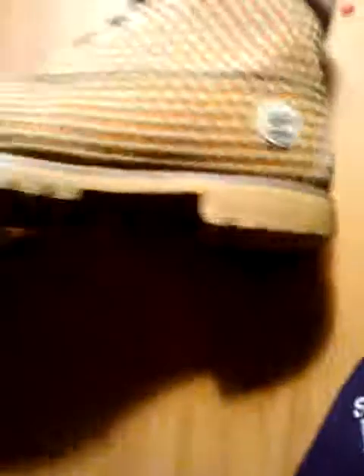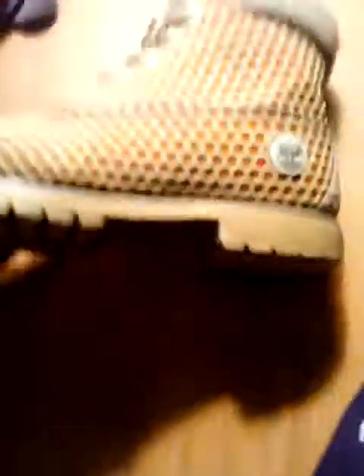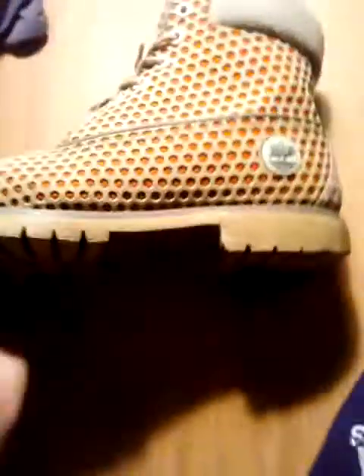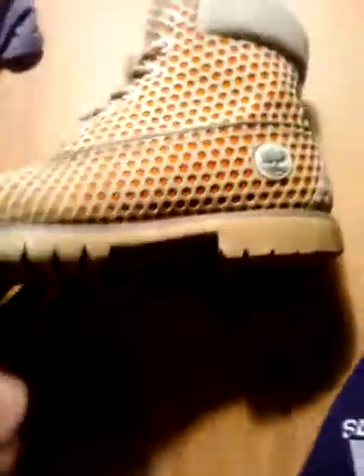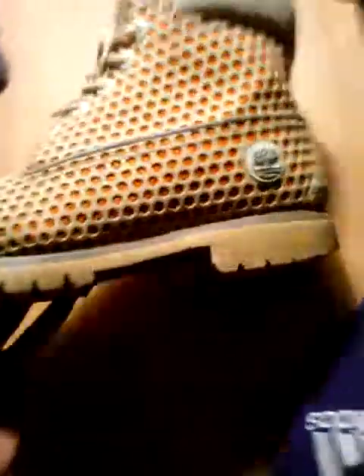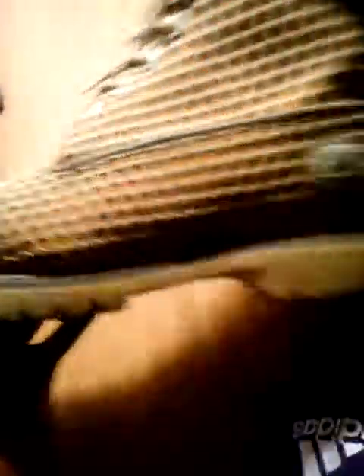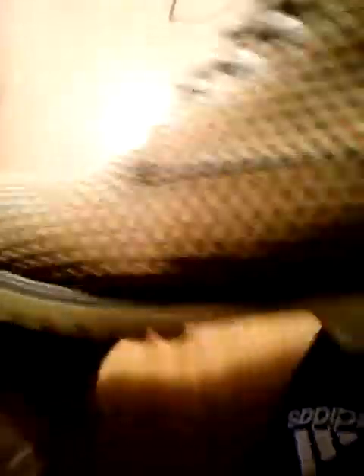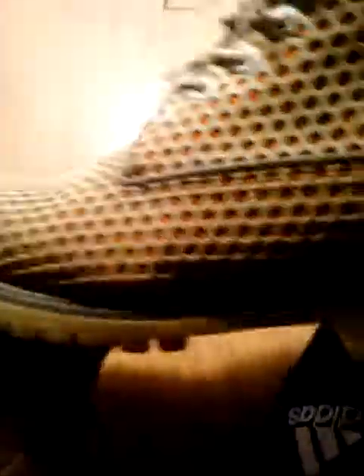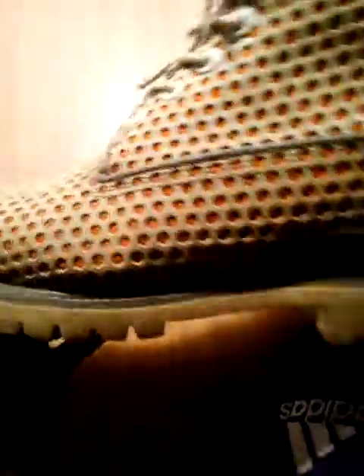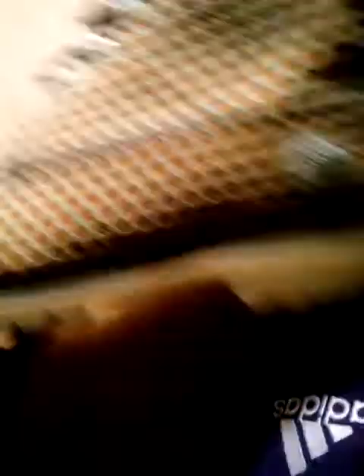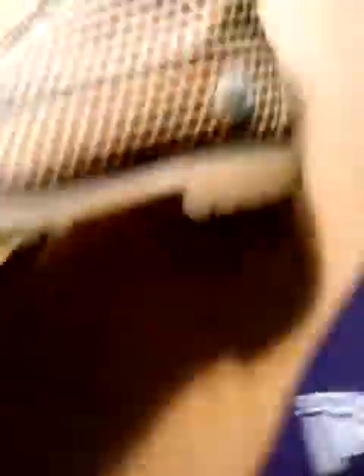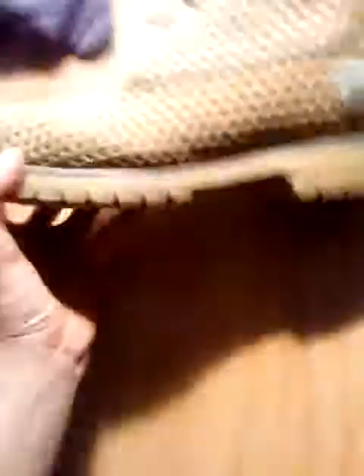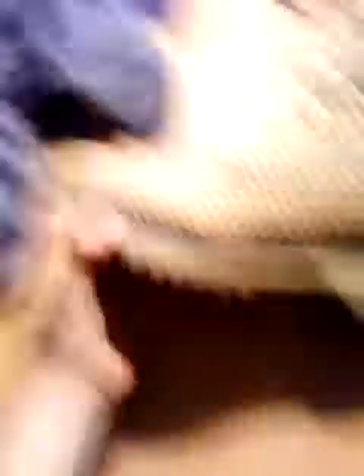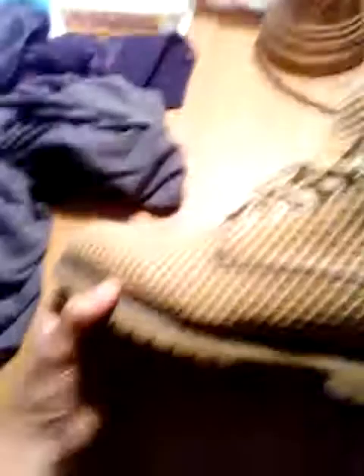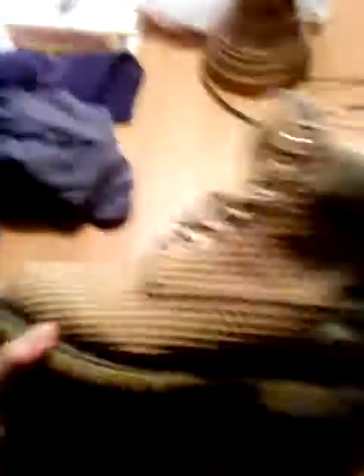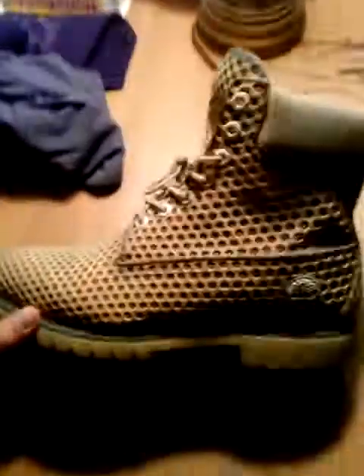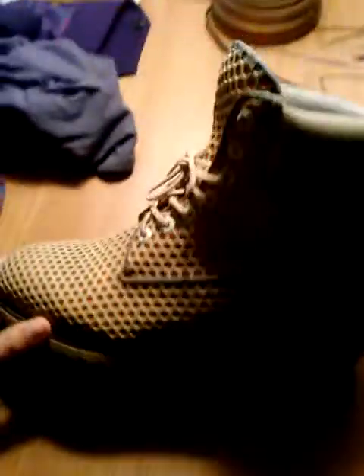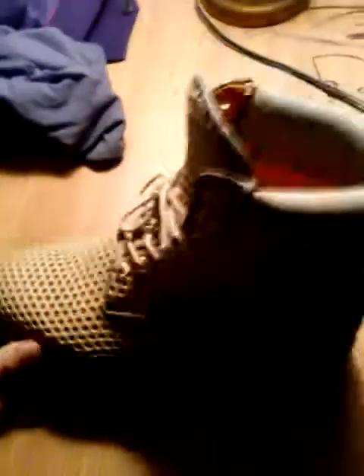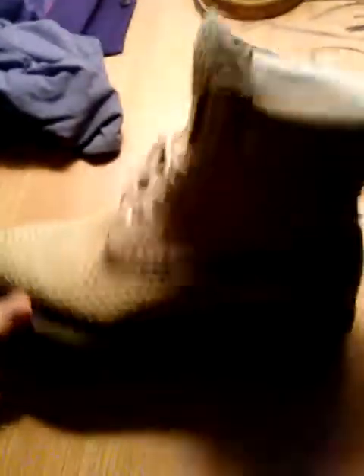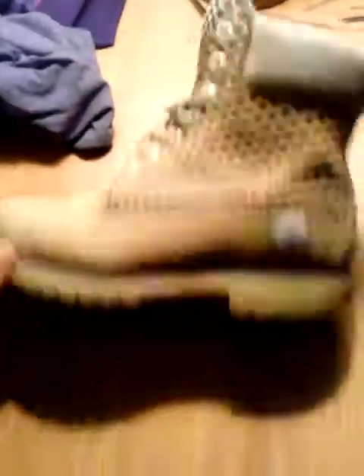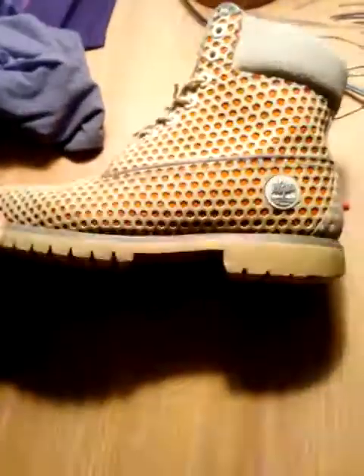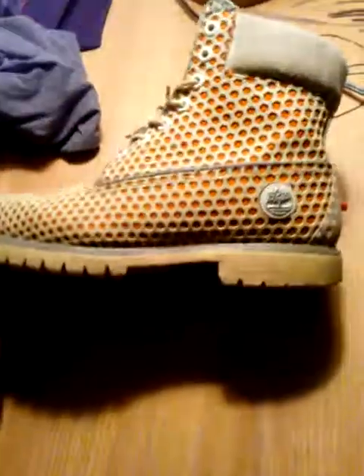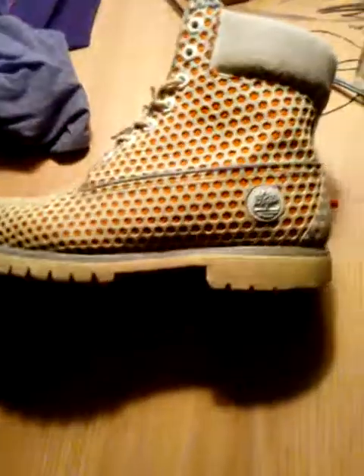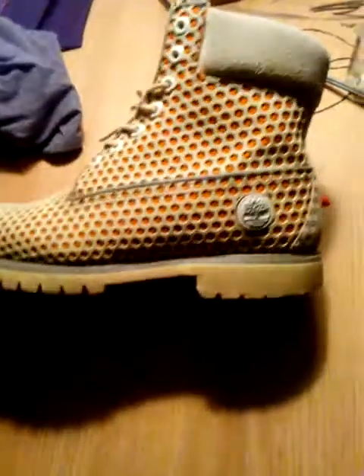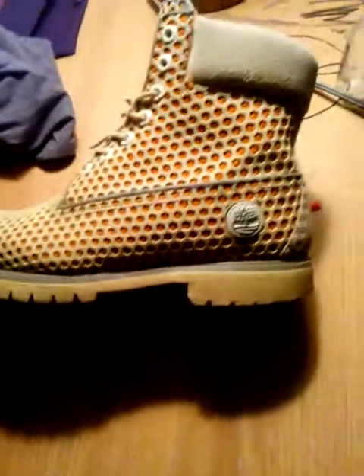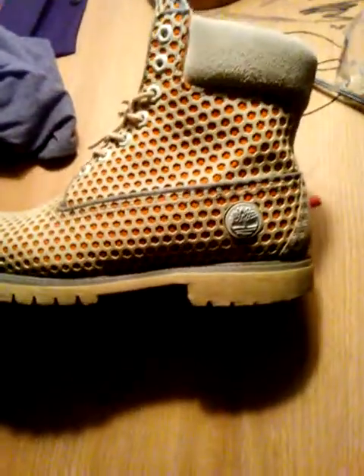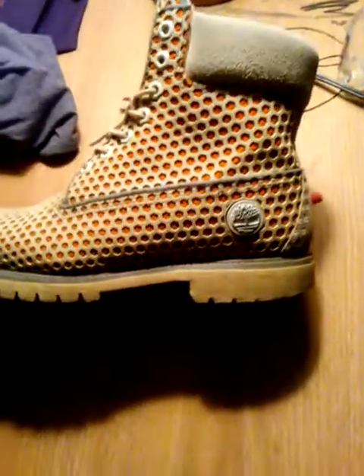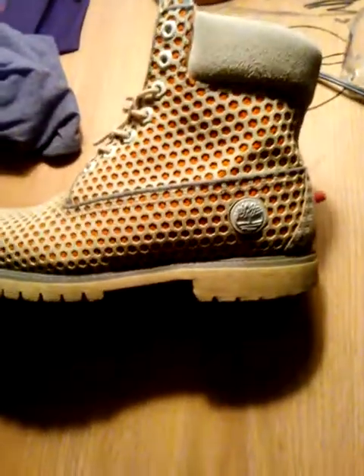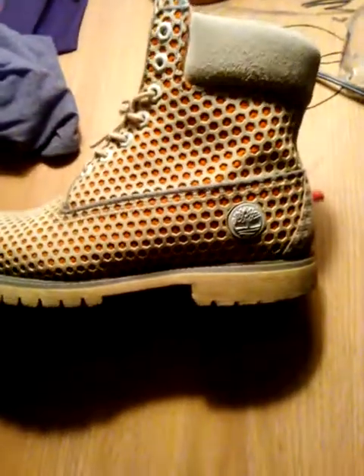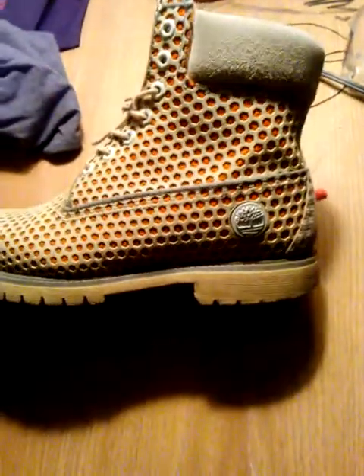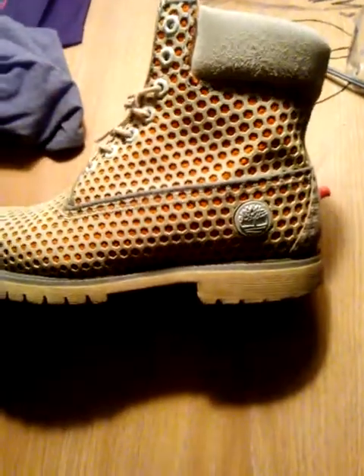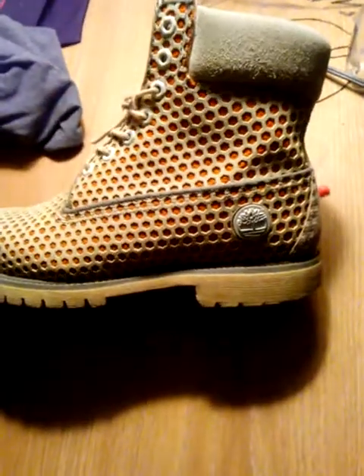I really like these, so I'm just gonna go over the shoe.